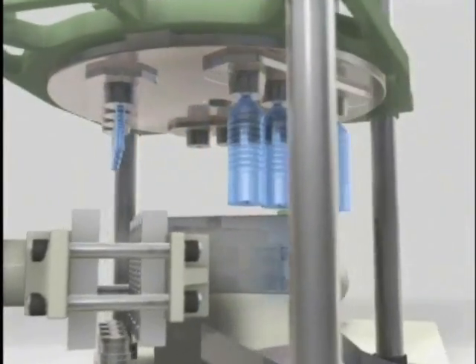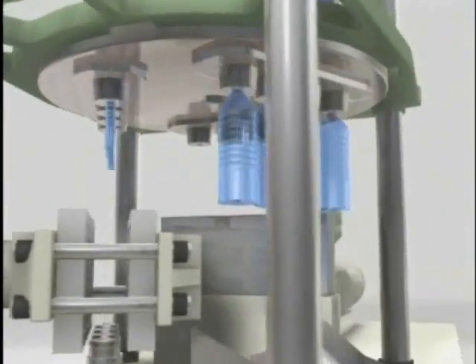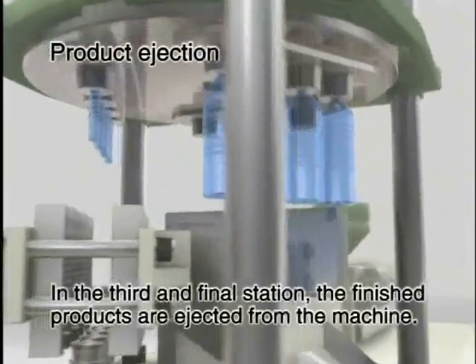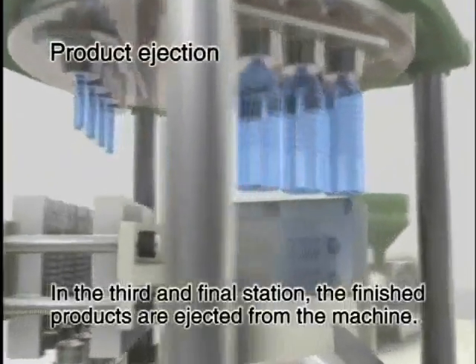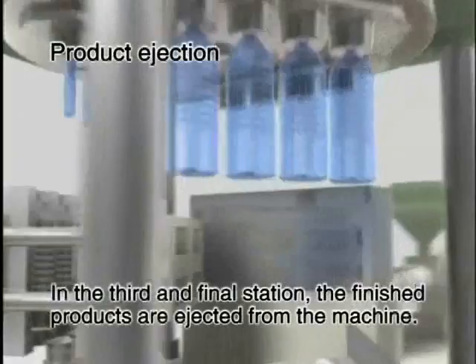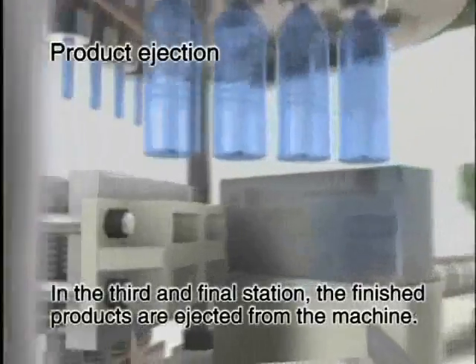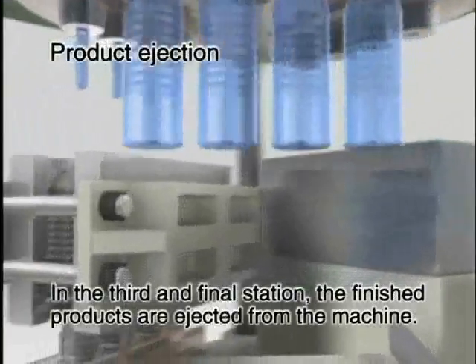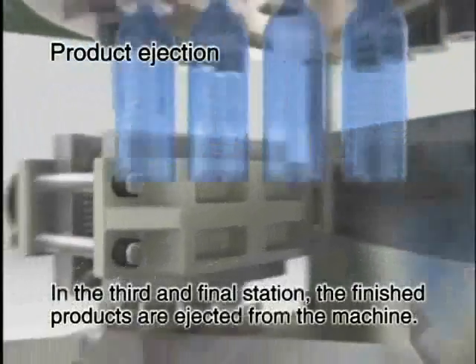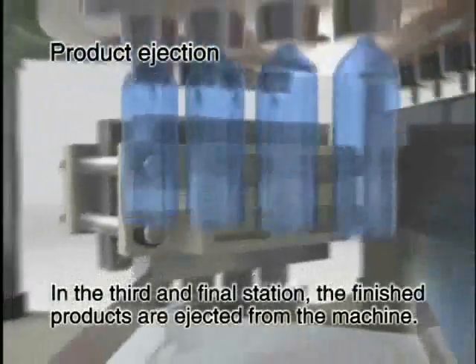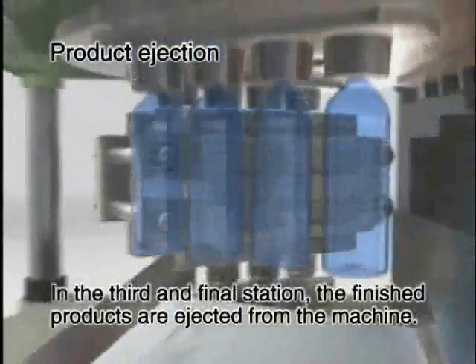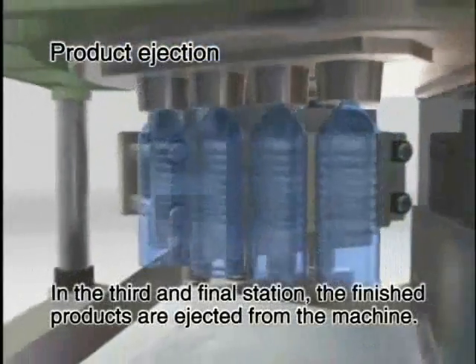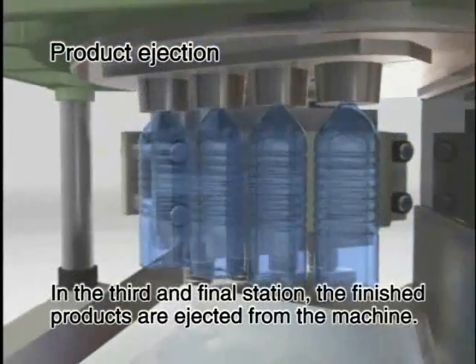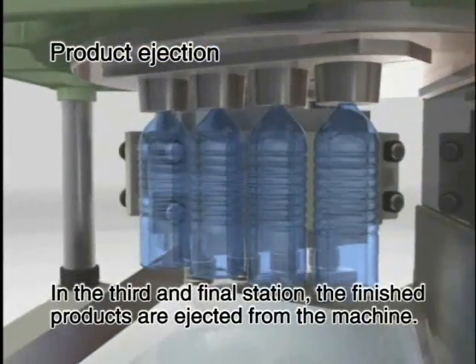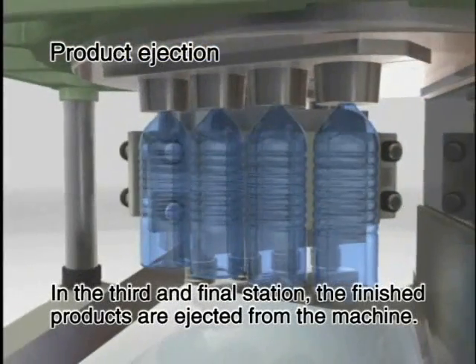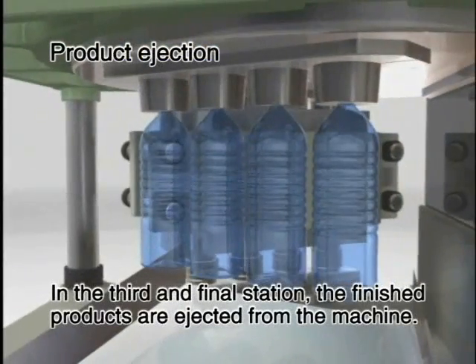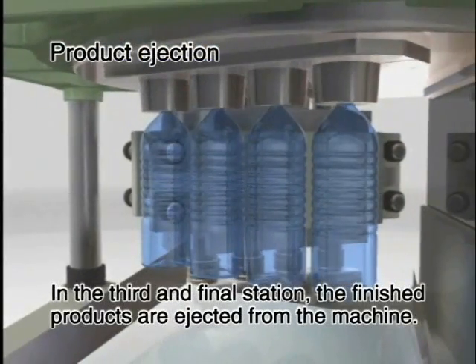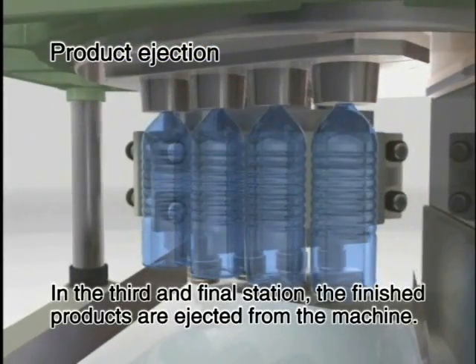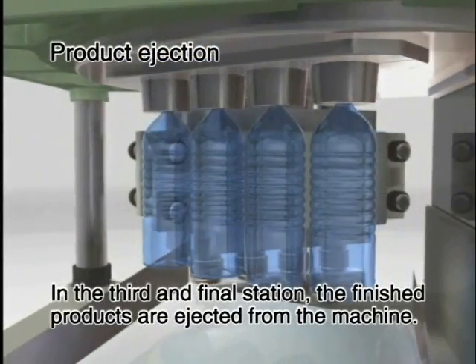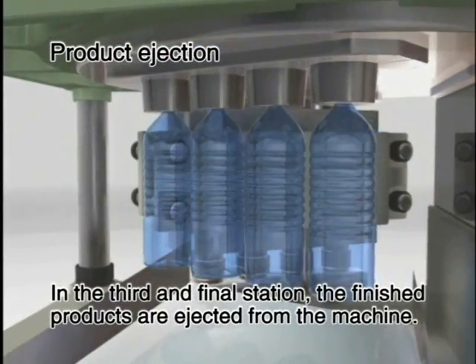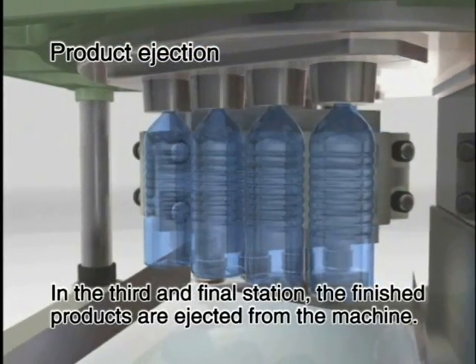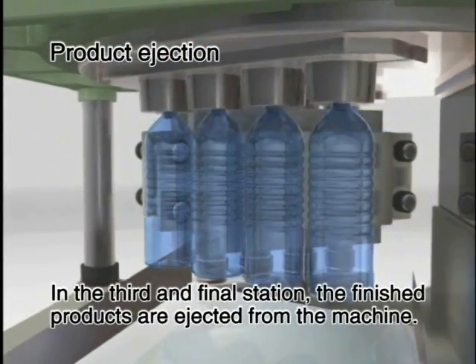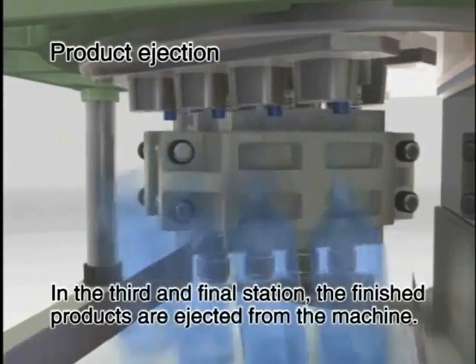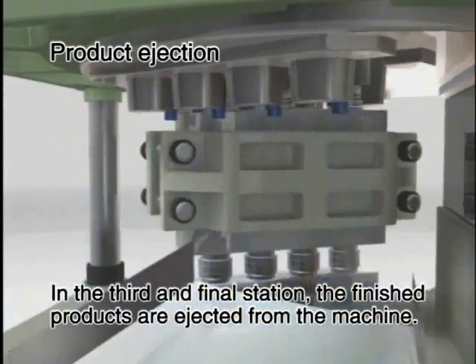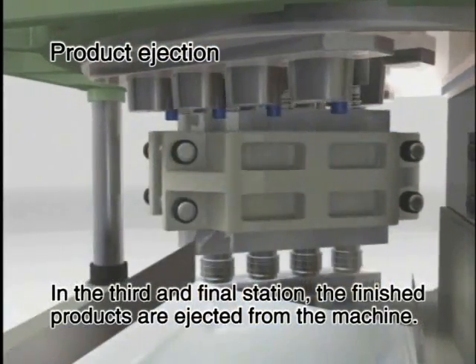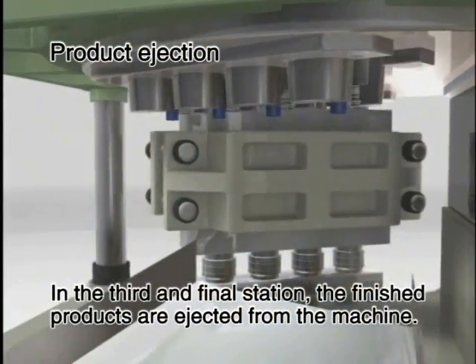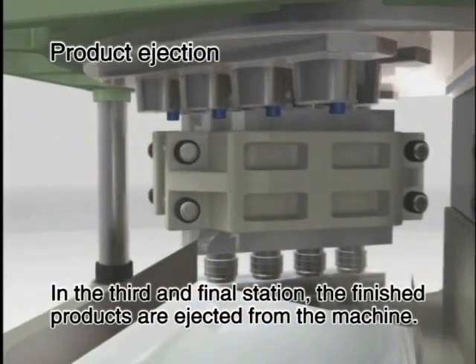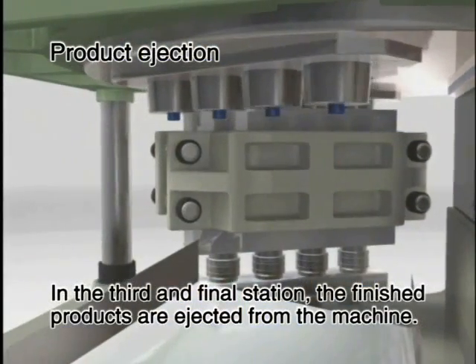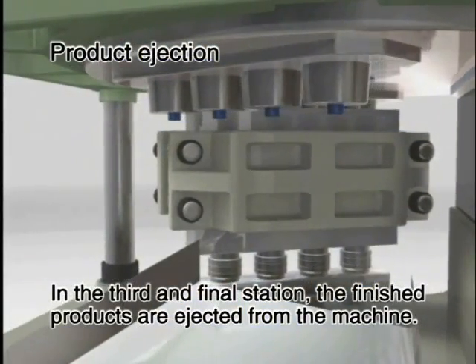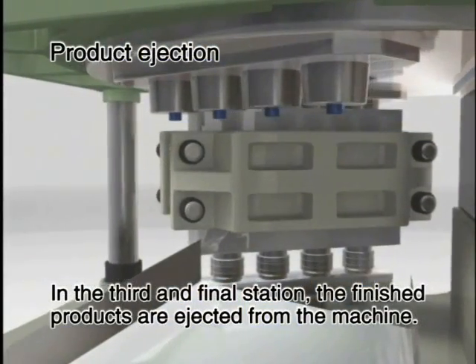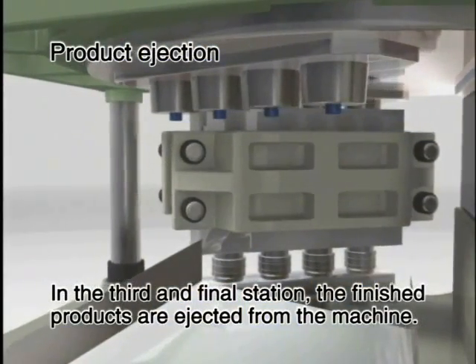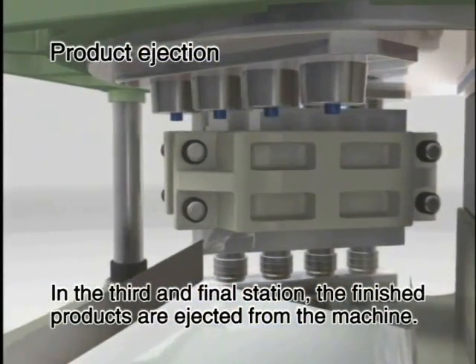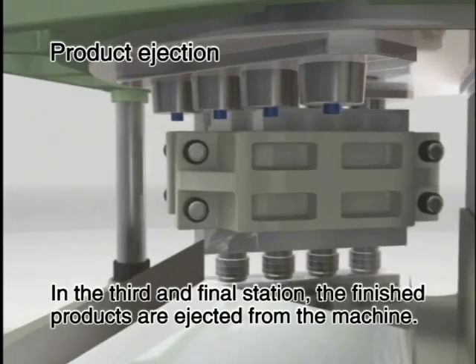In the third and final station, the finished products are ejected from the machine.